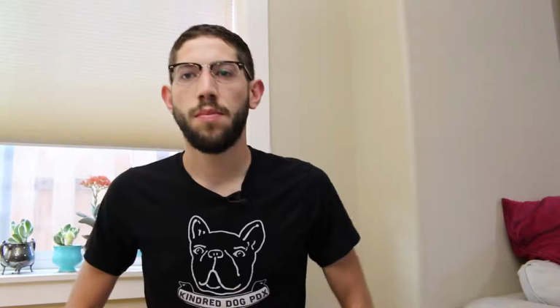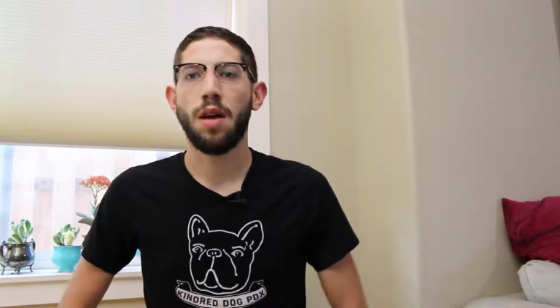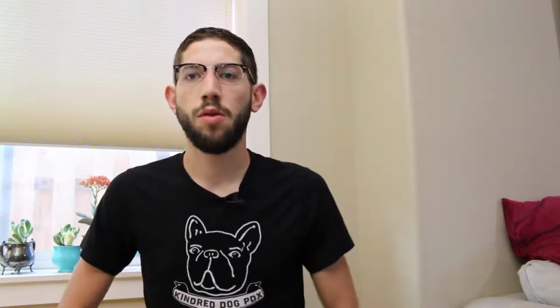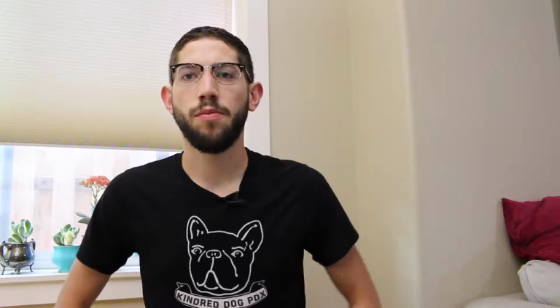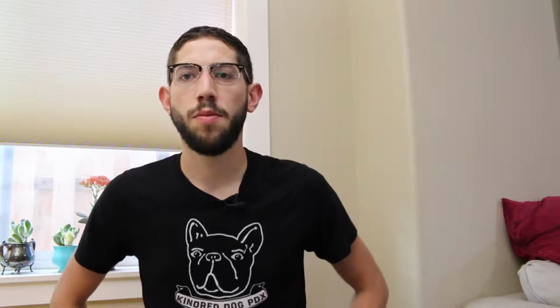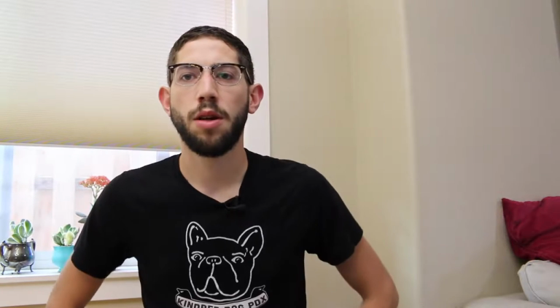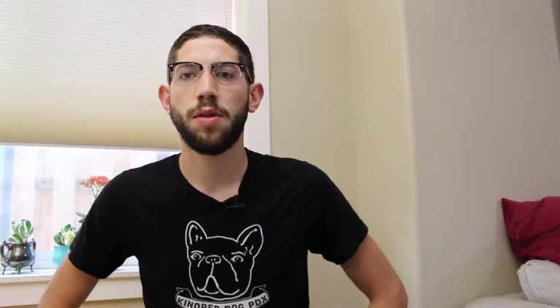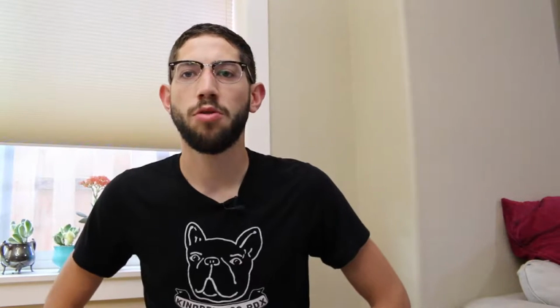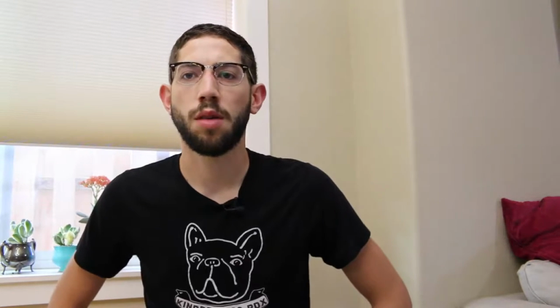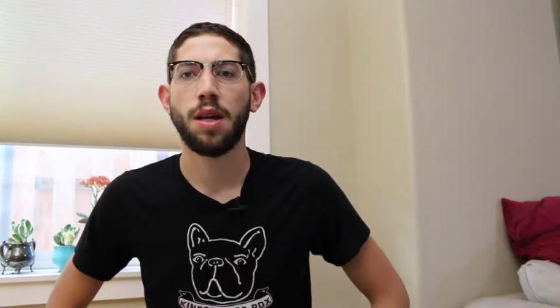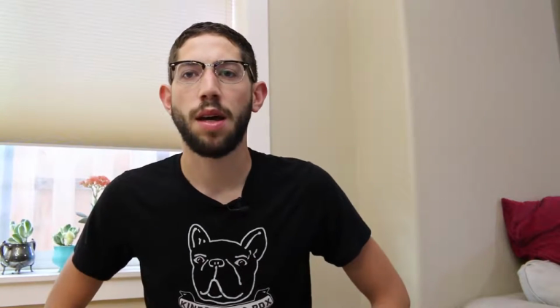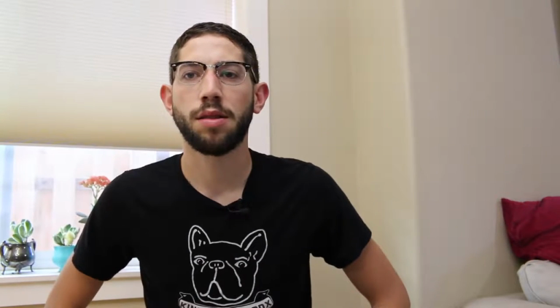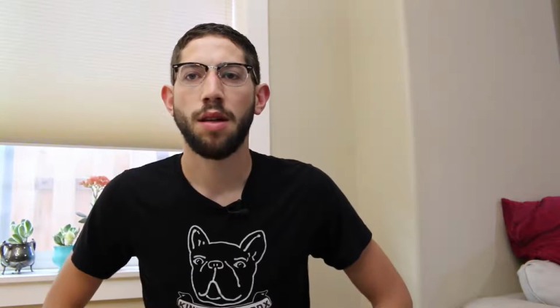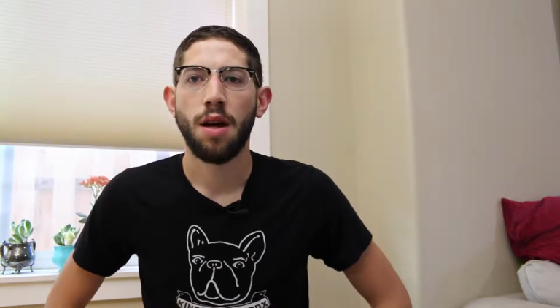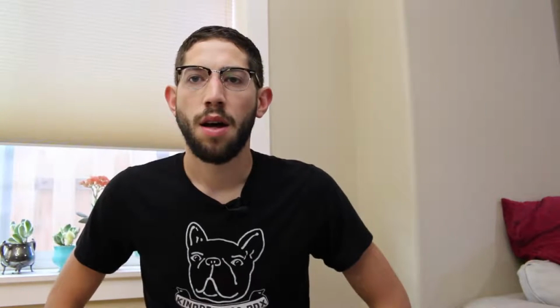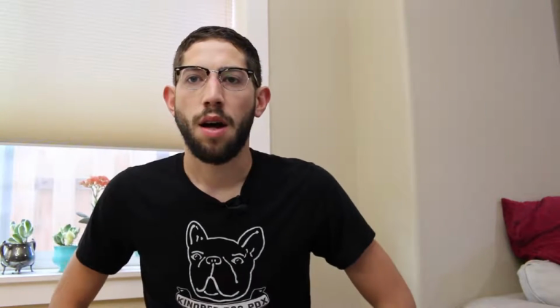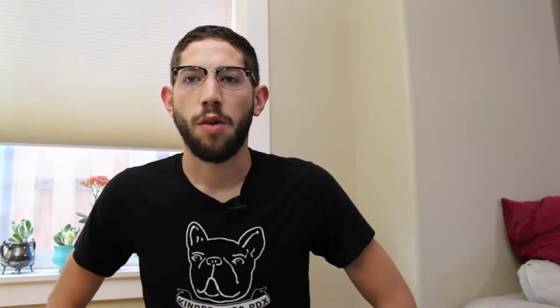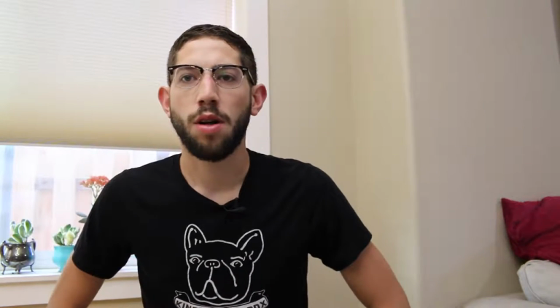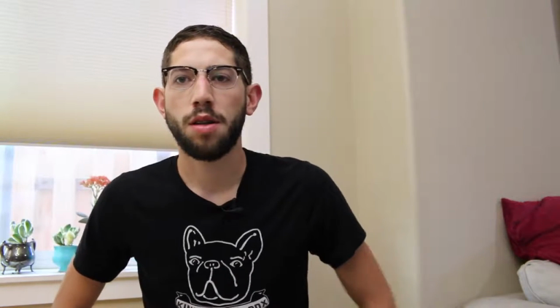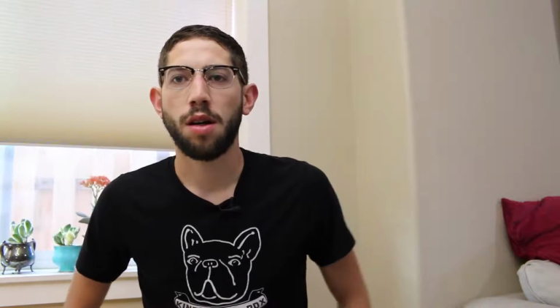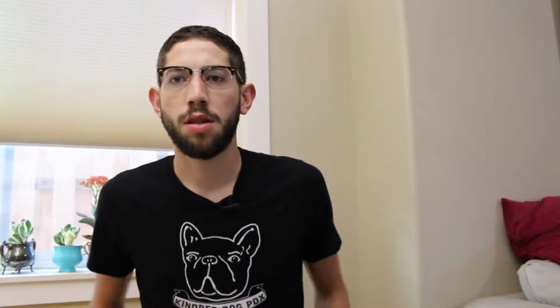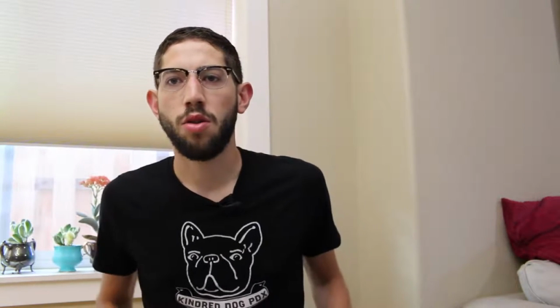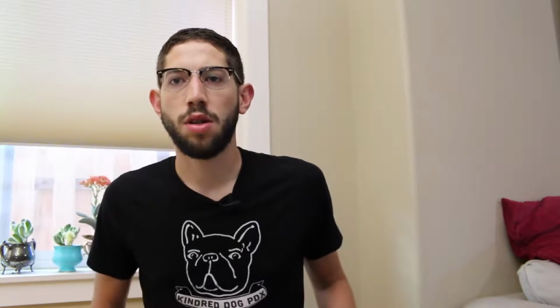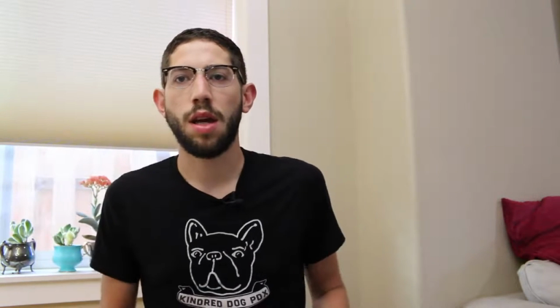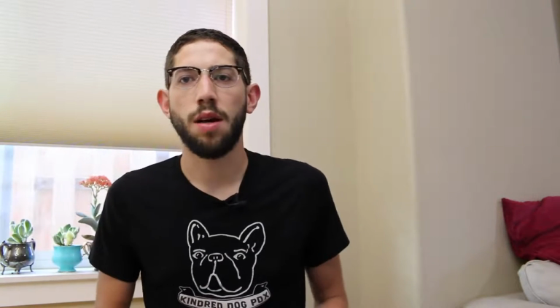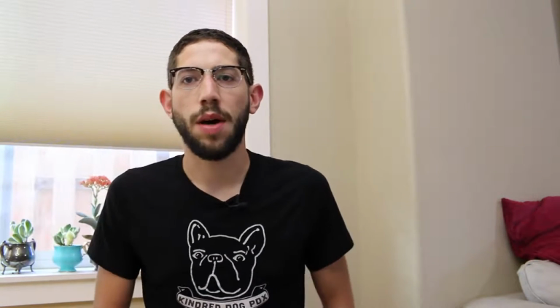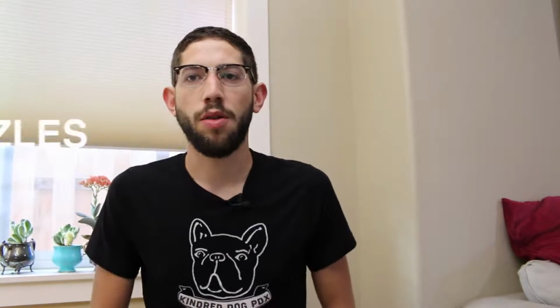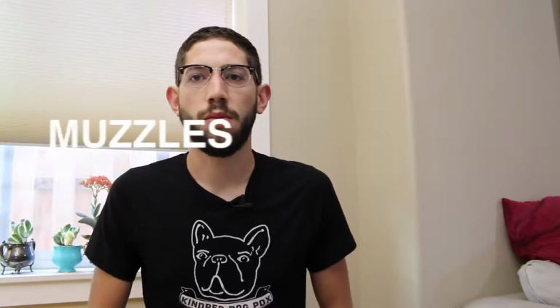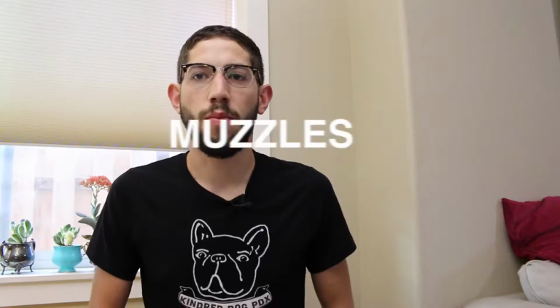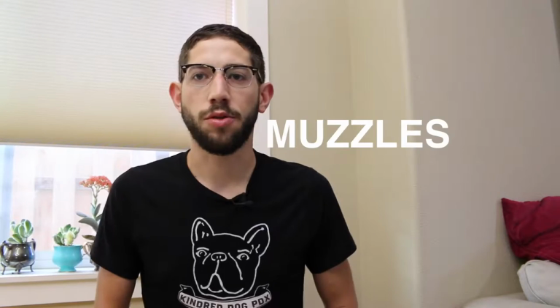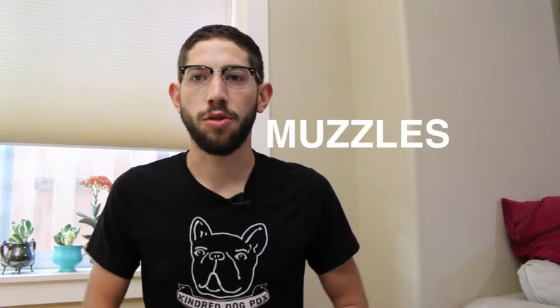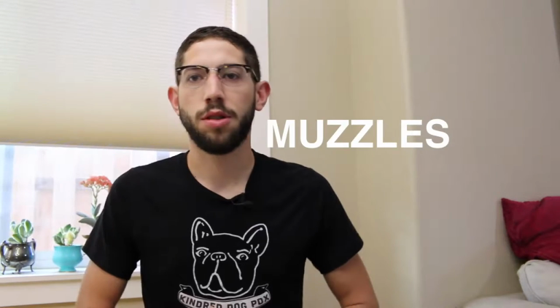Hey everyone, Ruben here, KindredDogPDX. I wanted to talk to you today about muzzles.